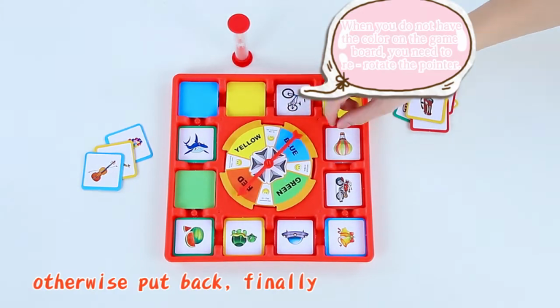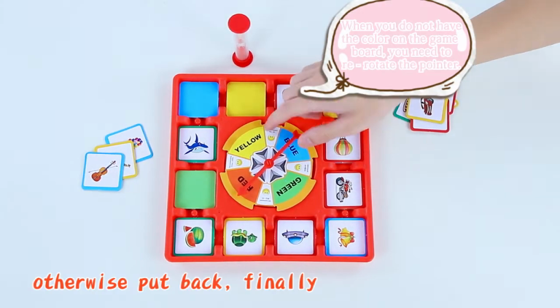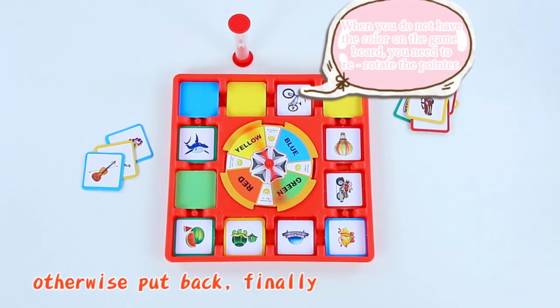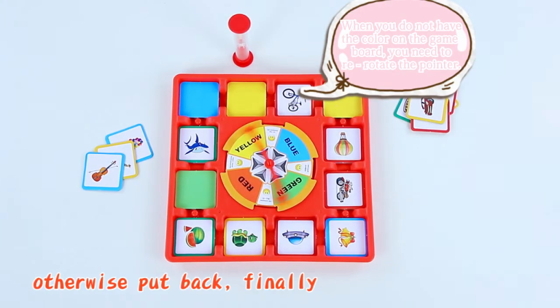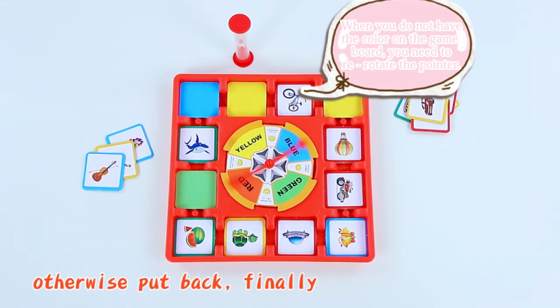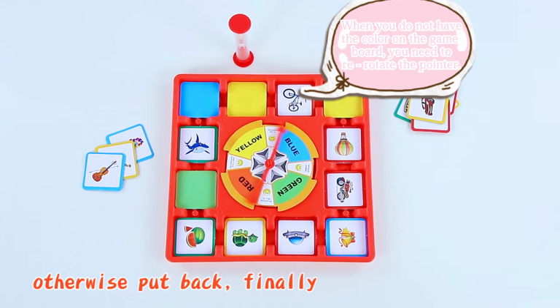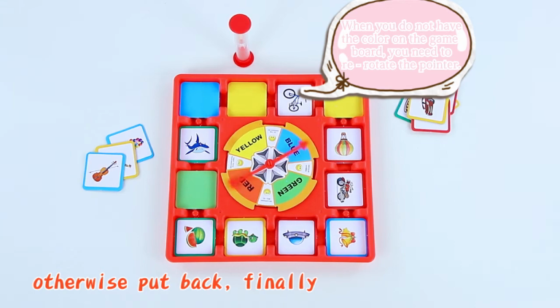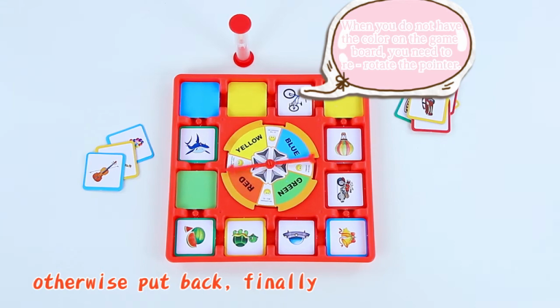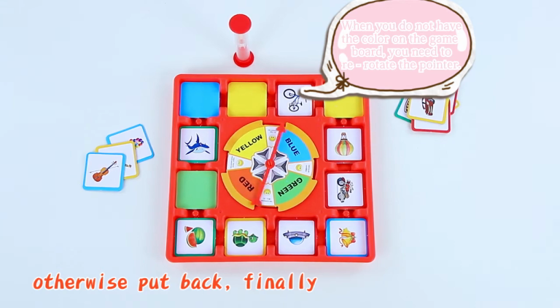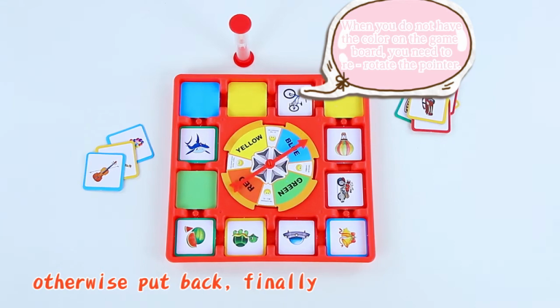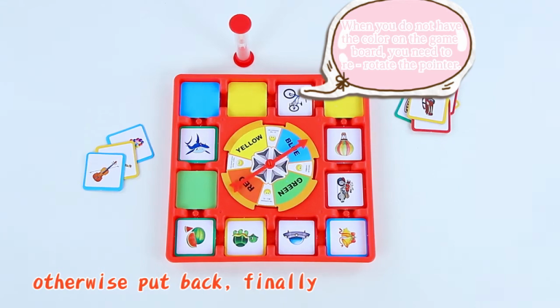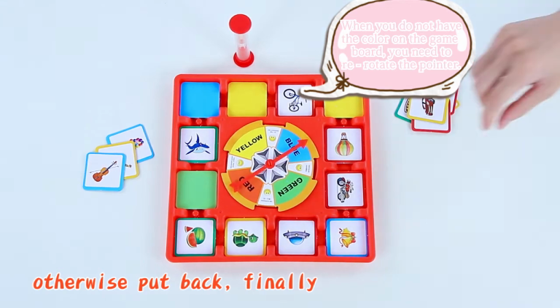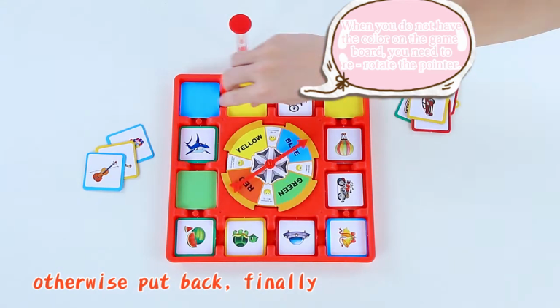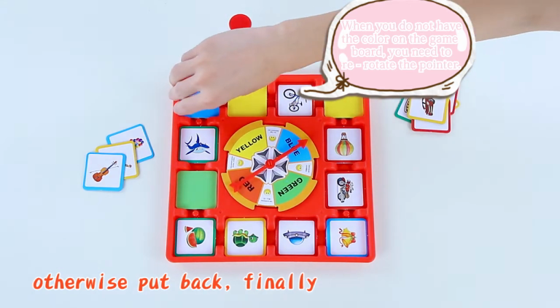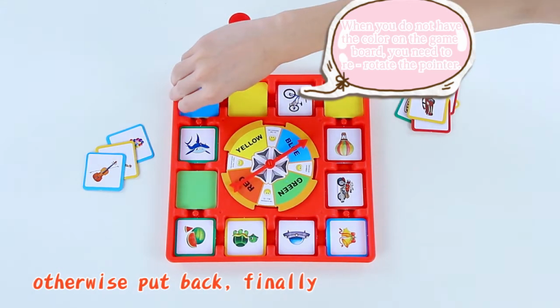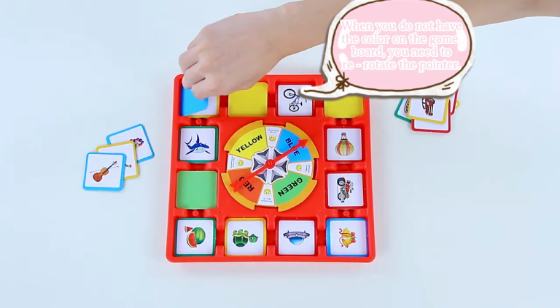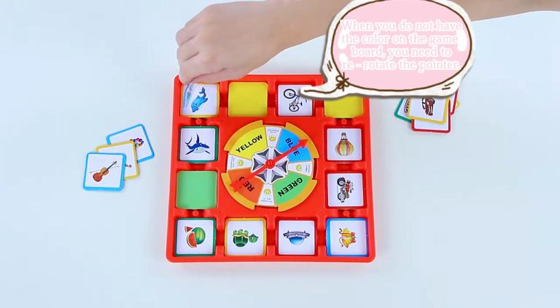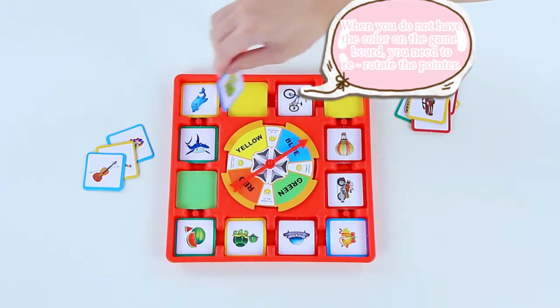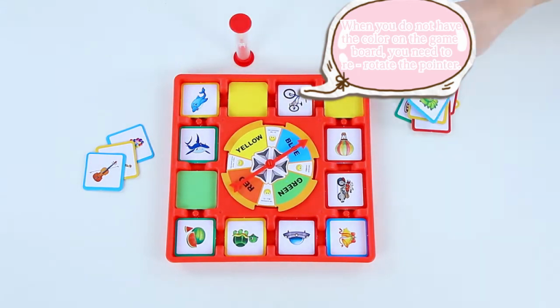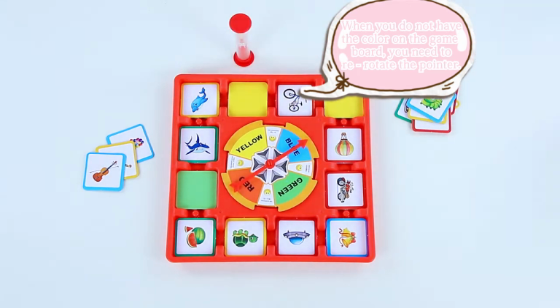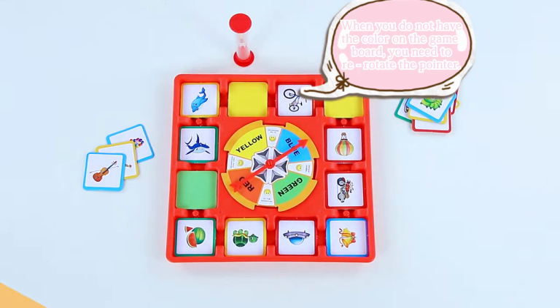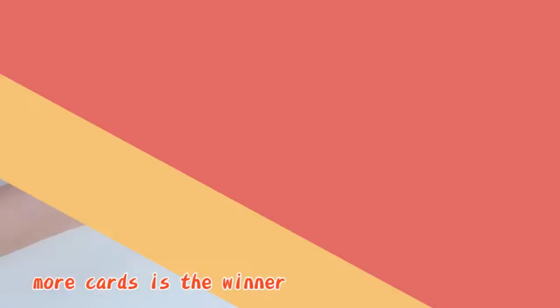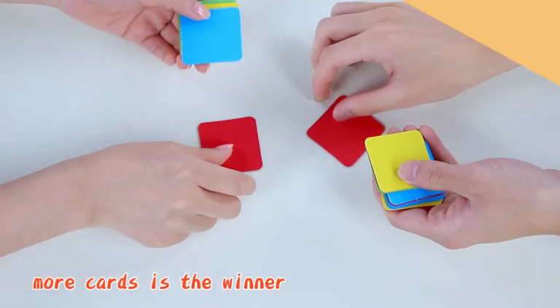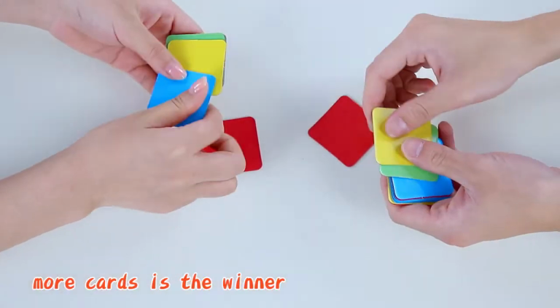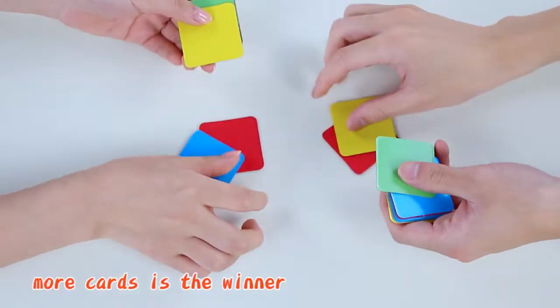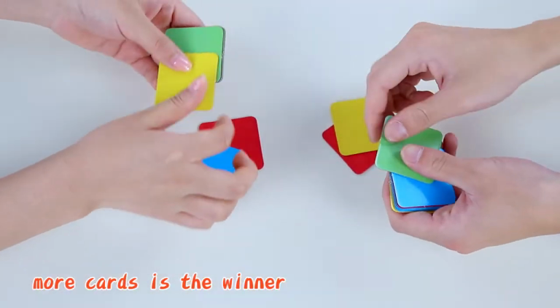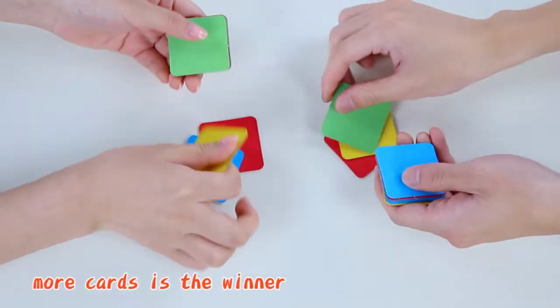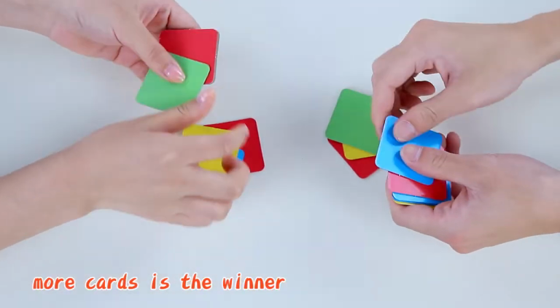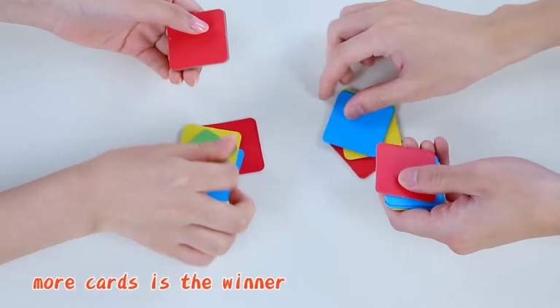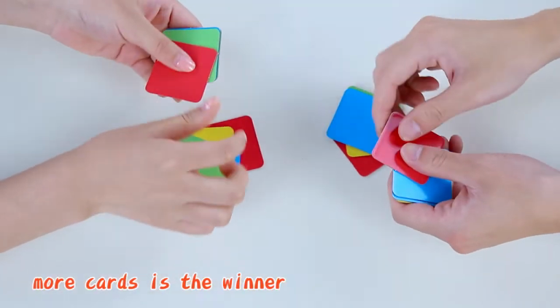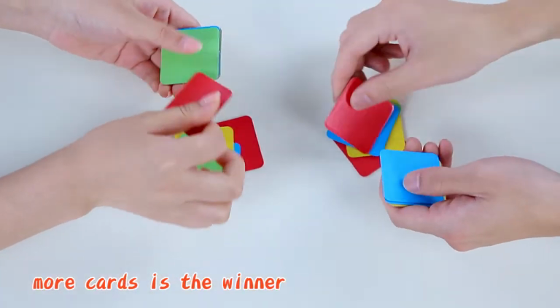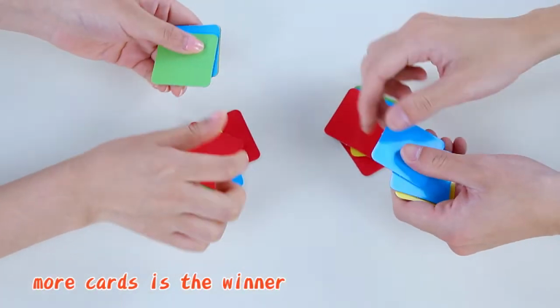Otherwise, put back. The player with the most cards is the winner.